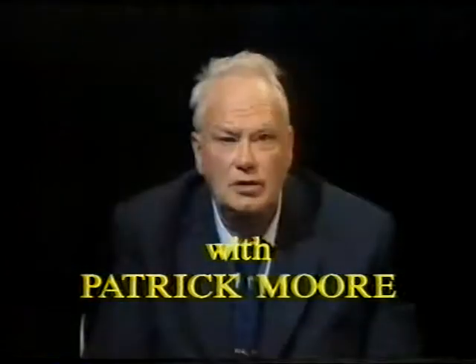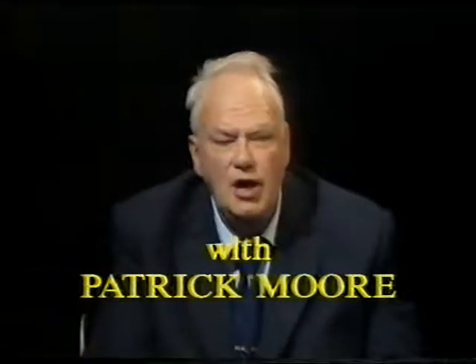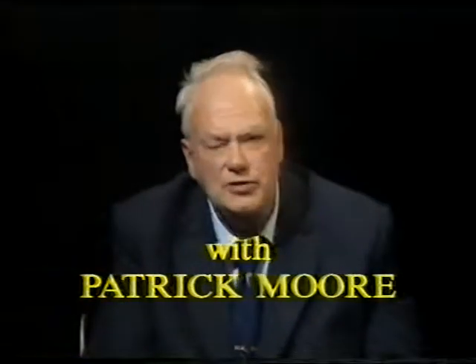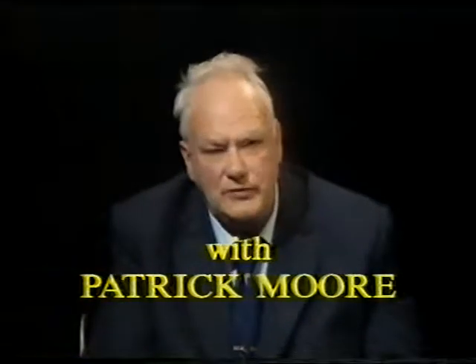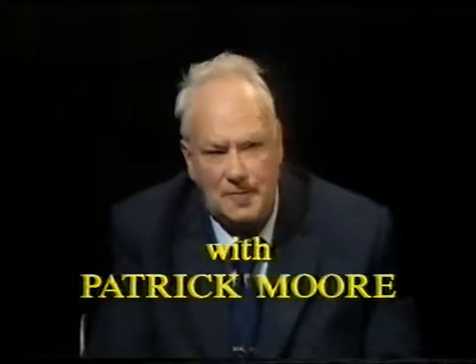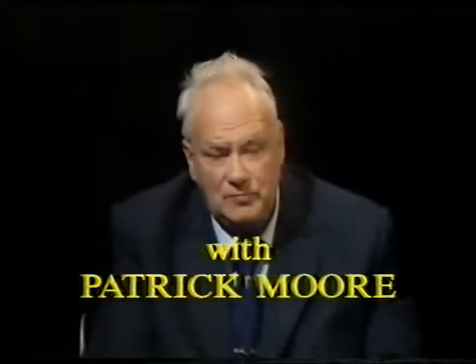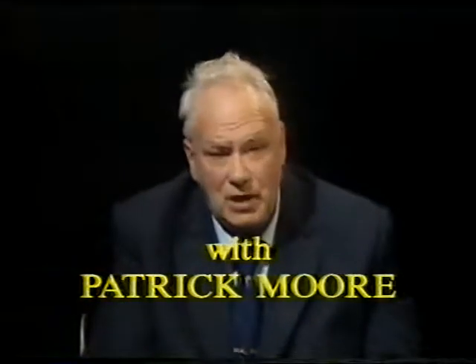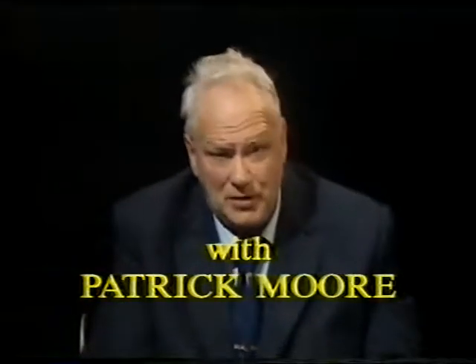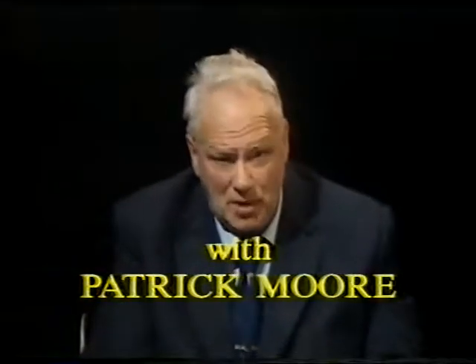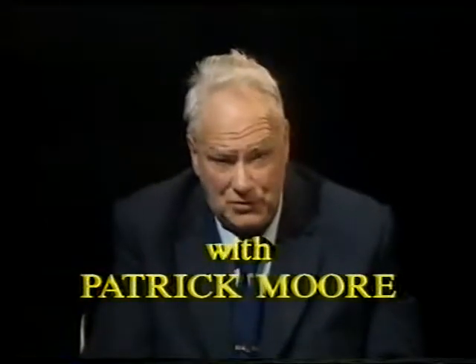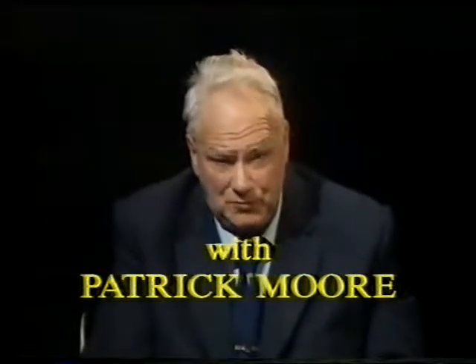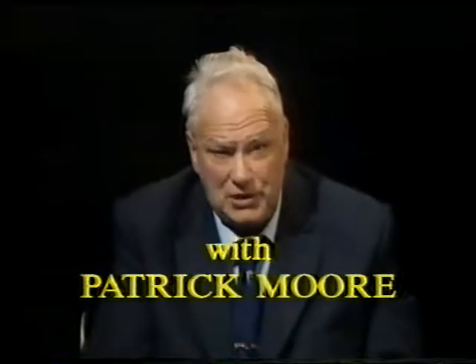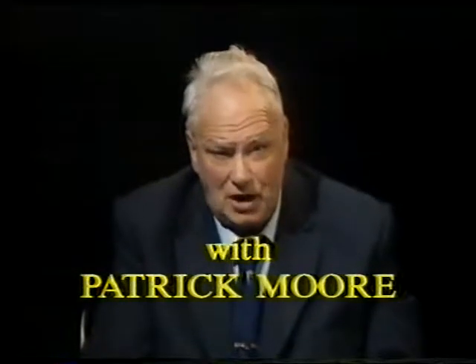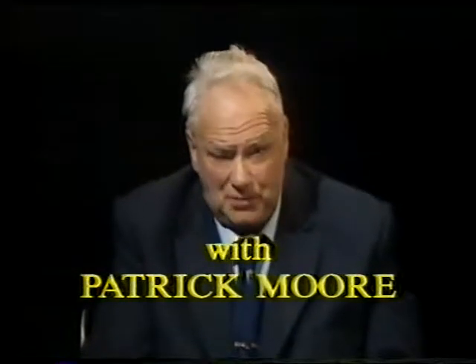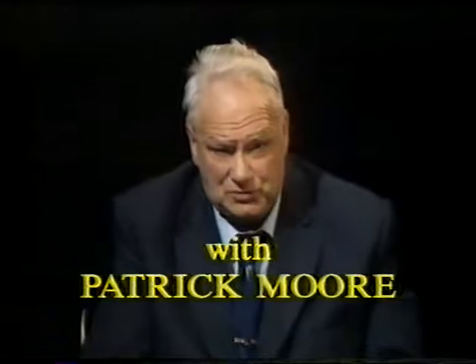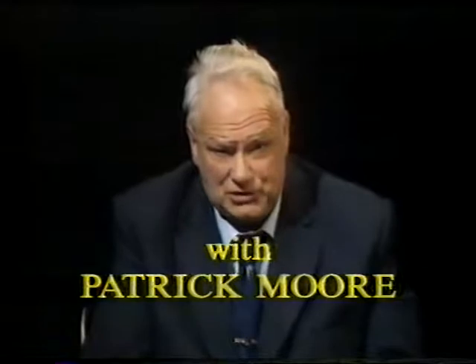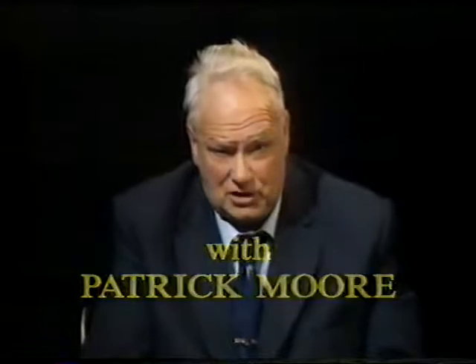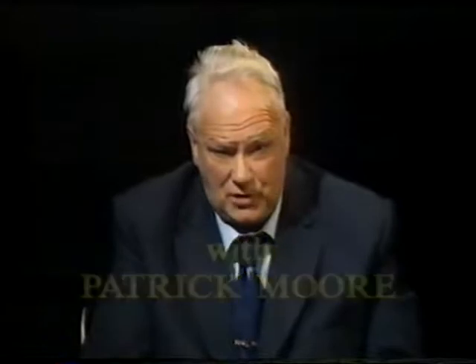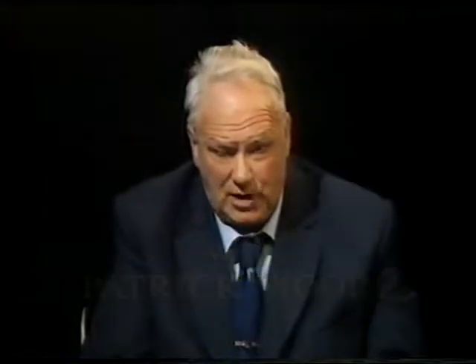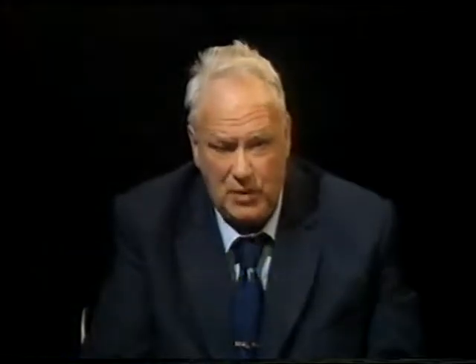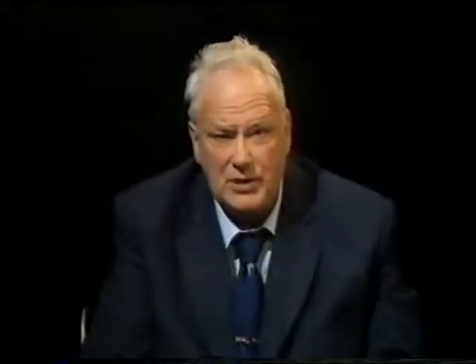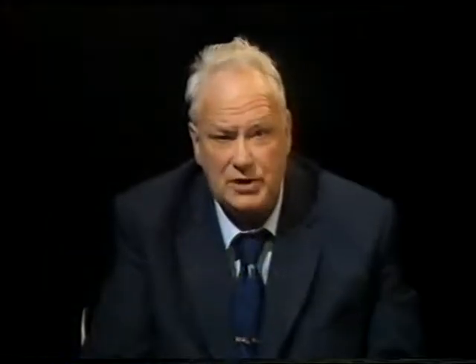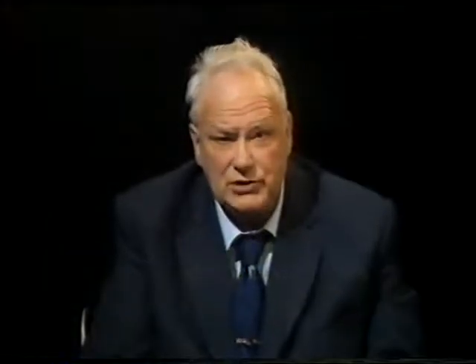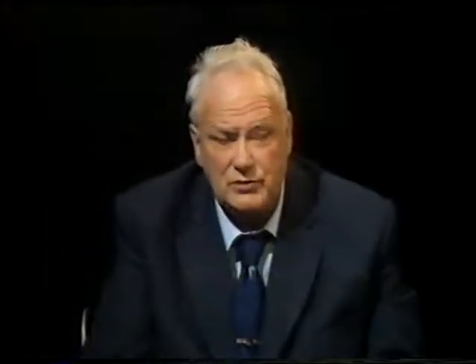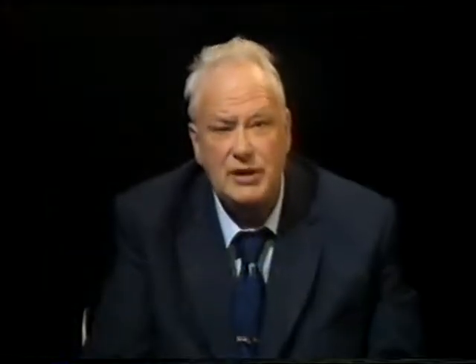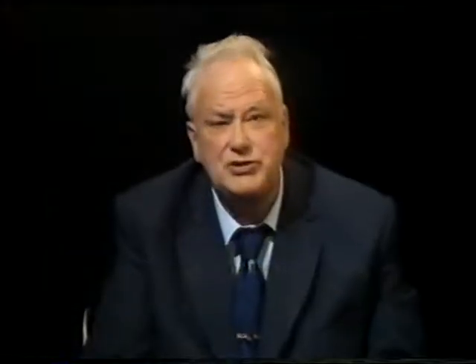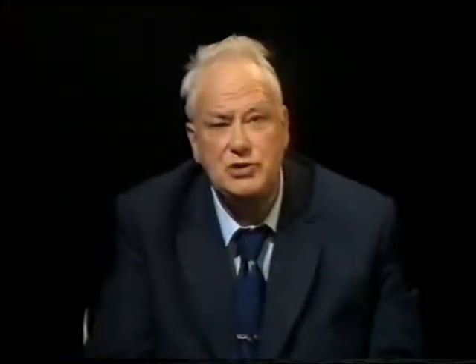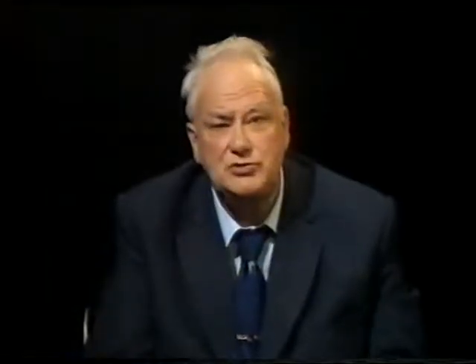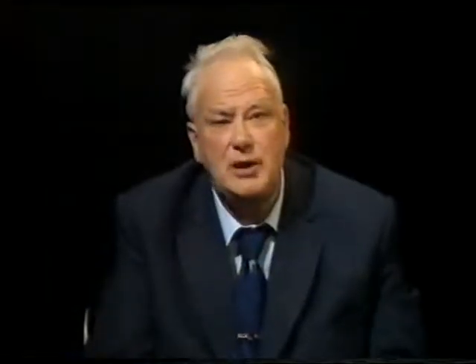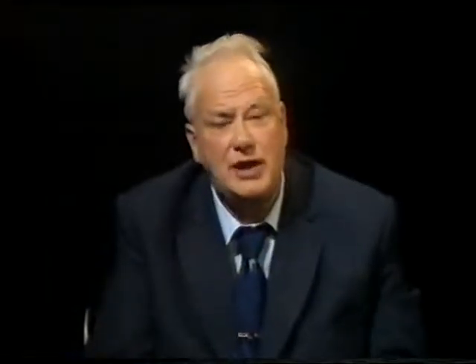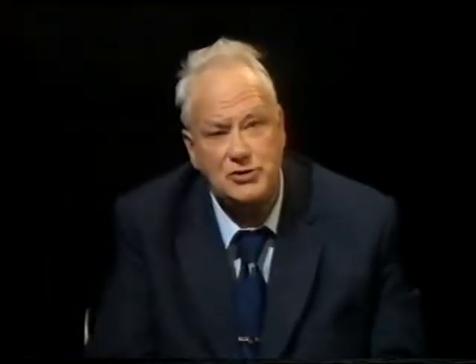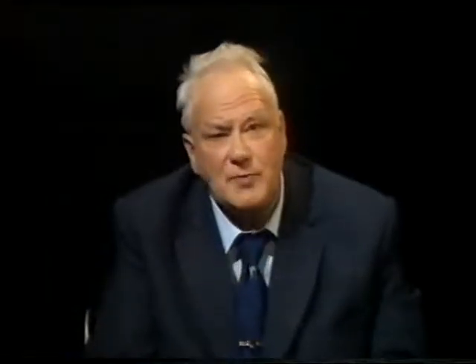Good evening. At the moment, we can't possibly start a programme without giving you the latest news about Halley's Comet.